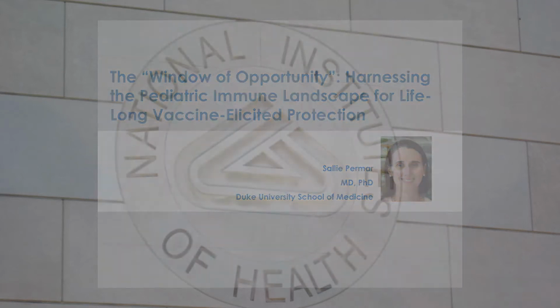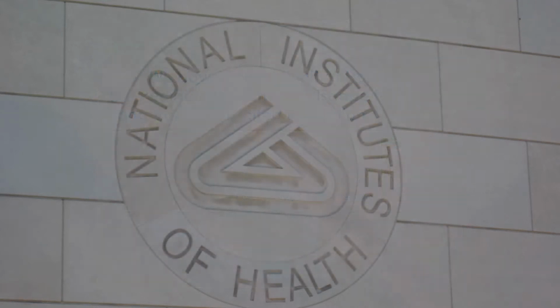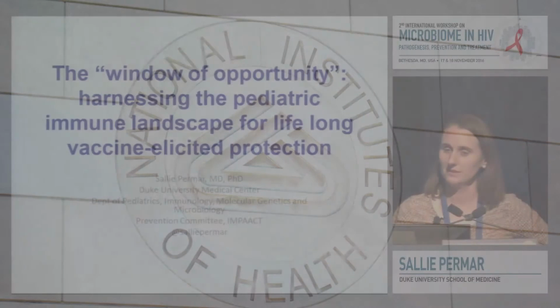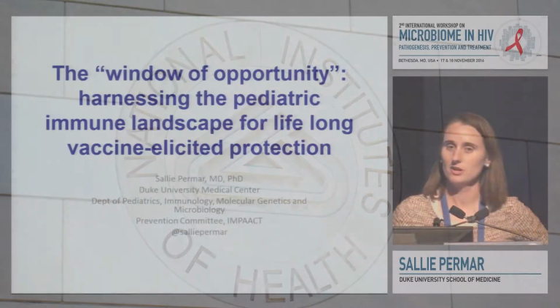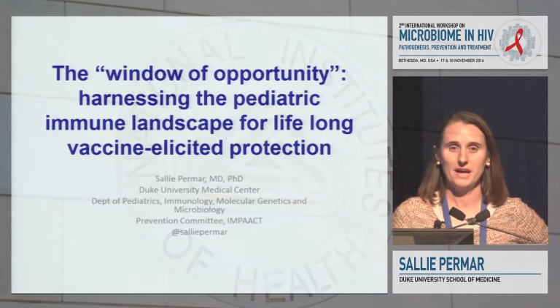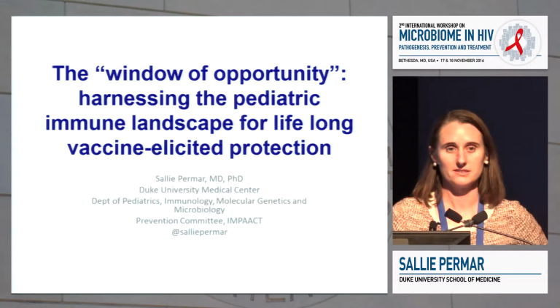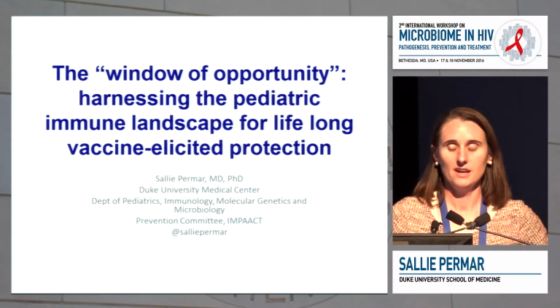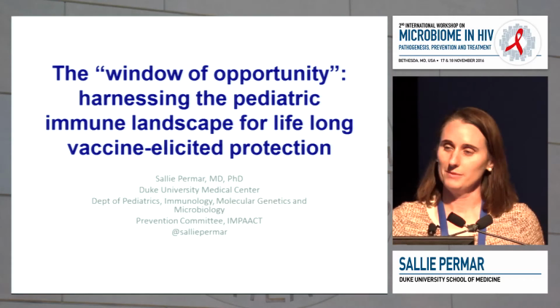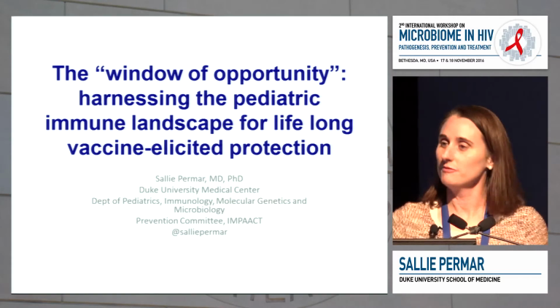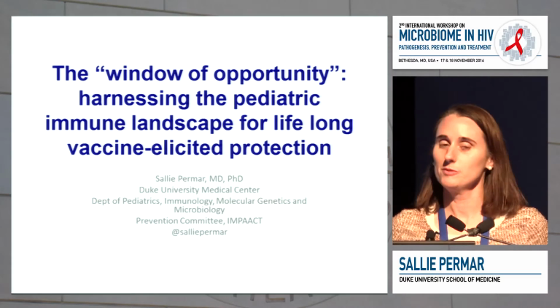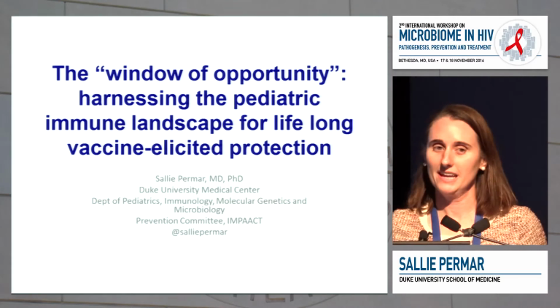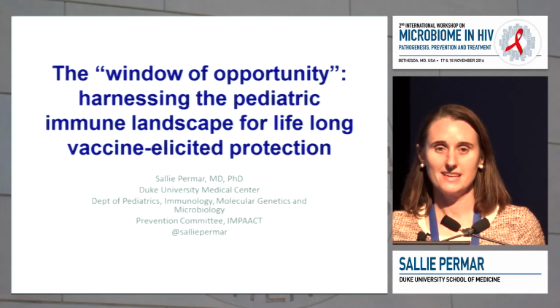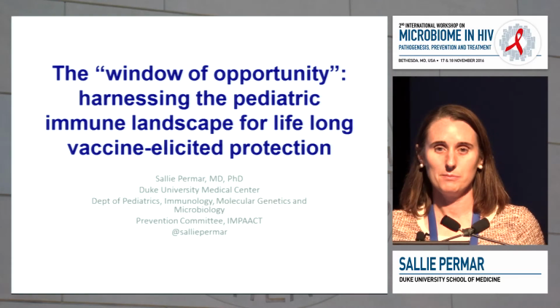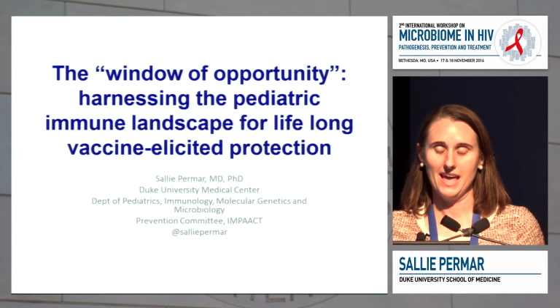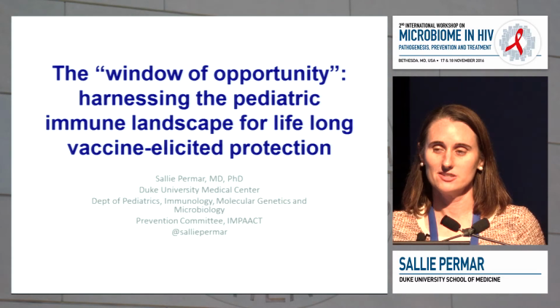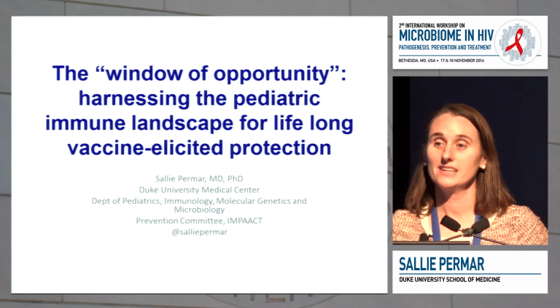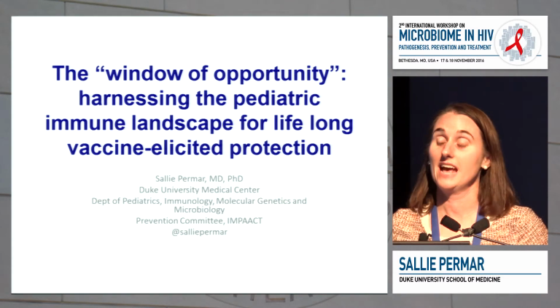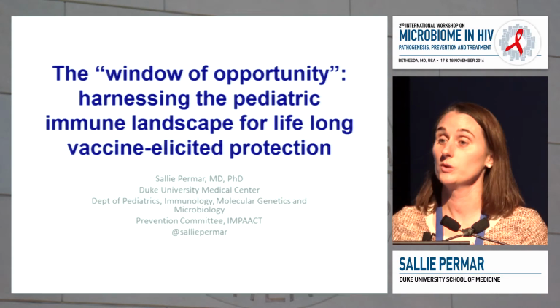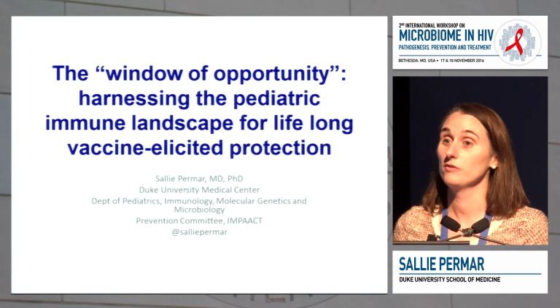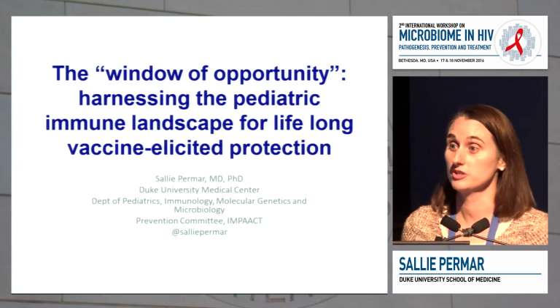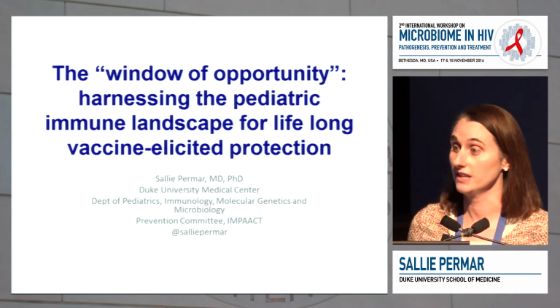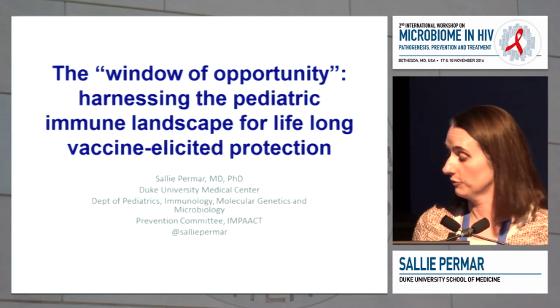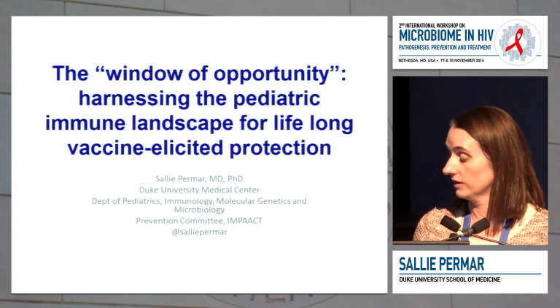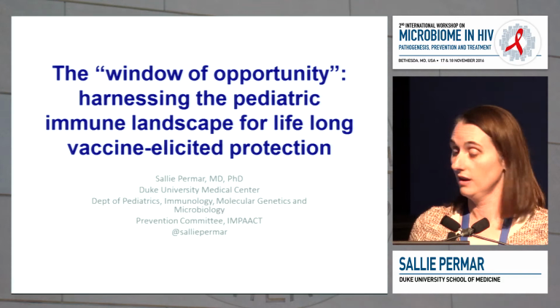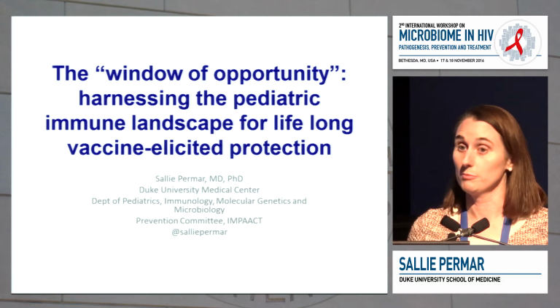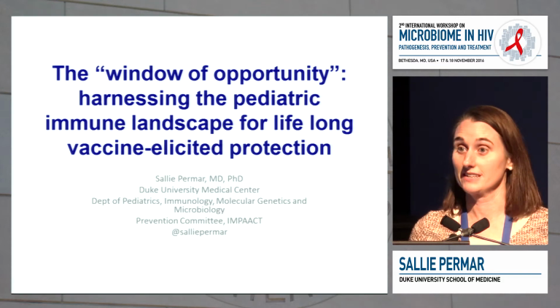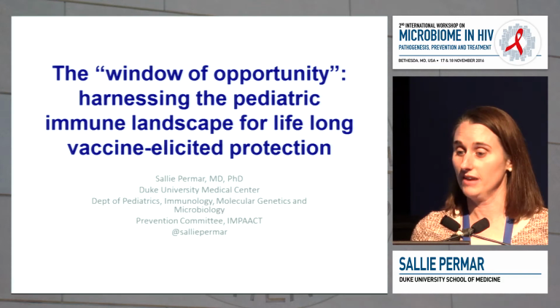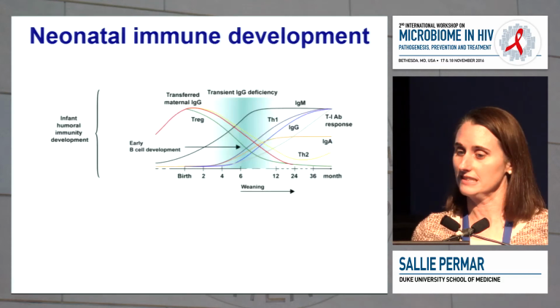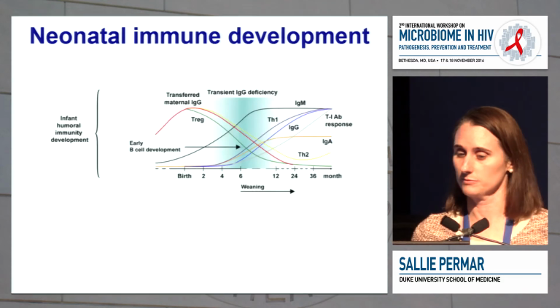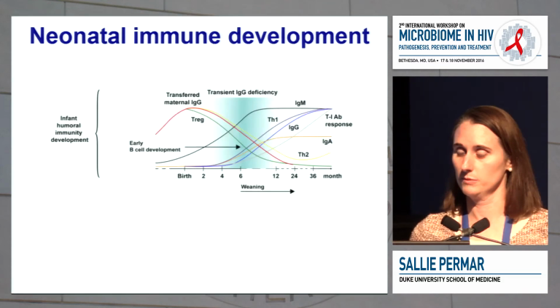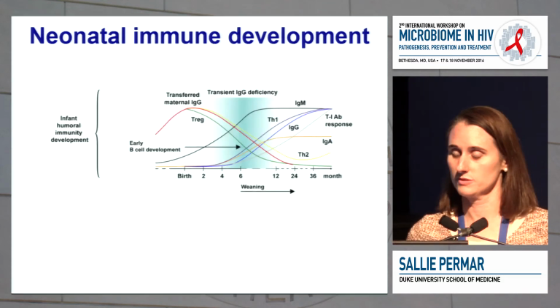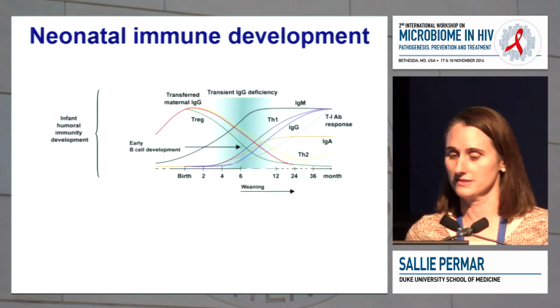I'm going to talk about the infant immune landscape and using it as a window of opportunity for protective vaccine or immune responses.